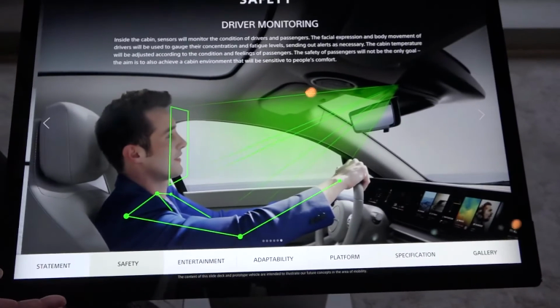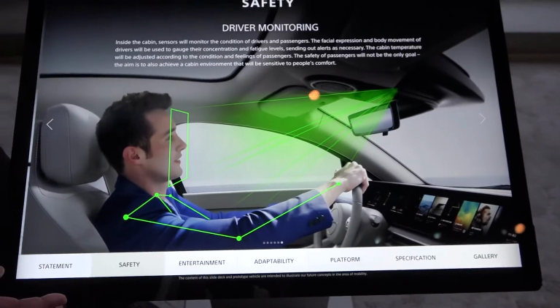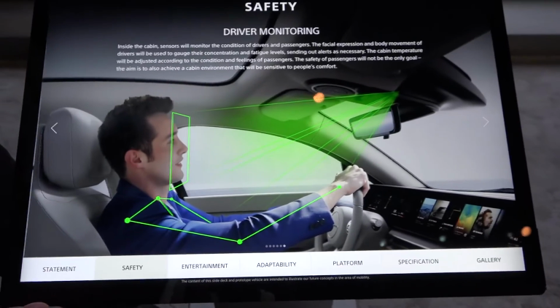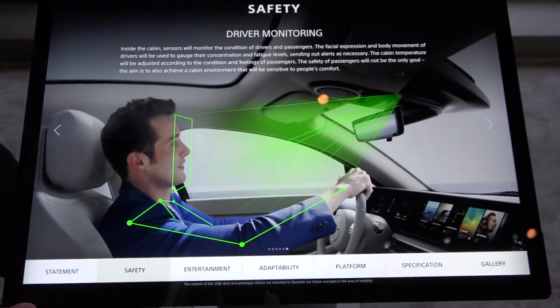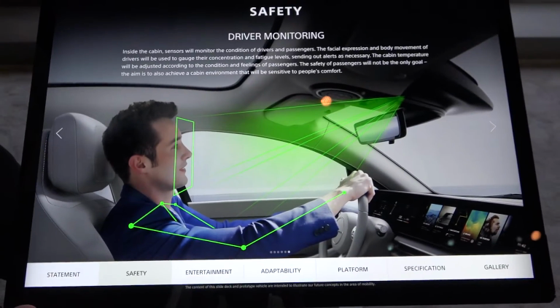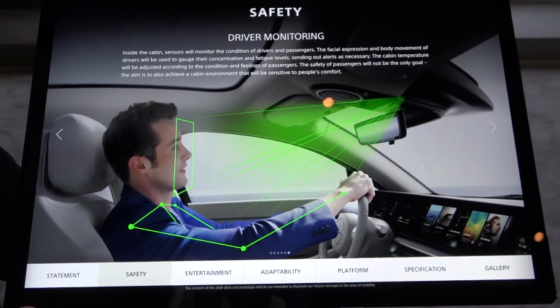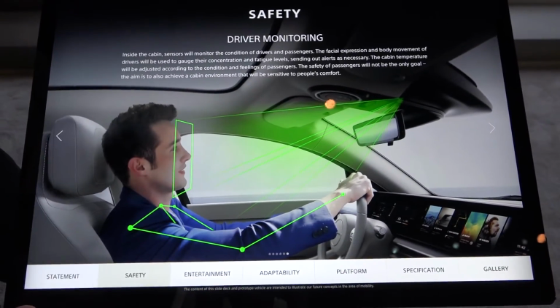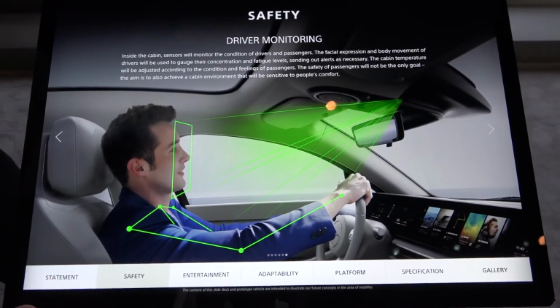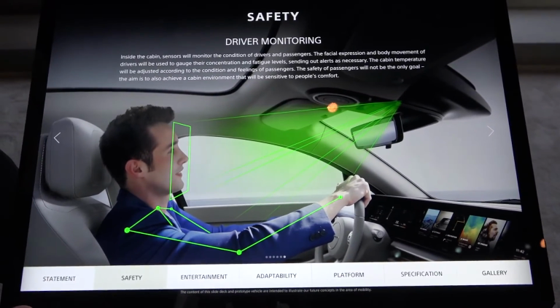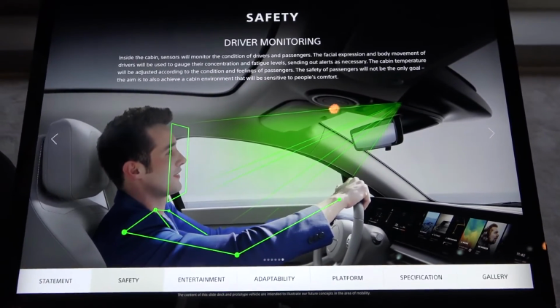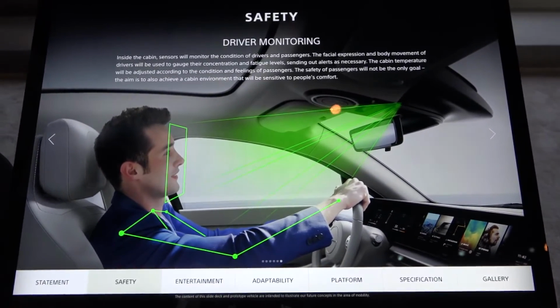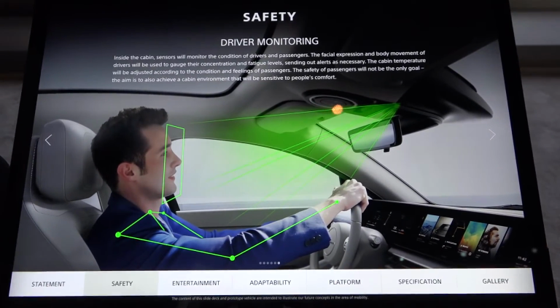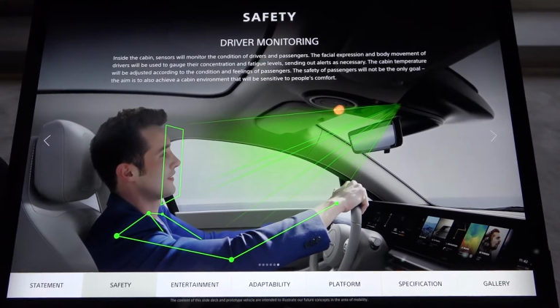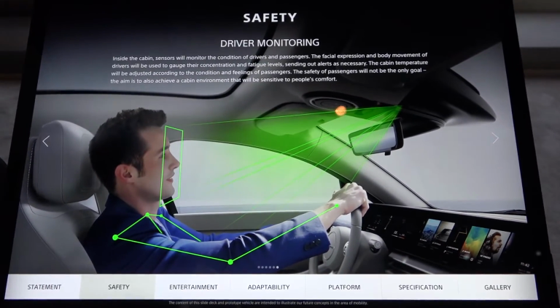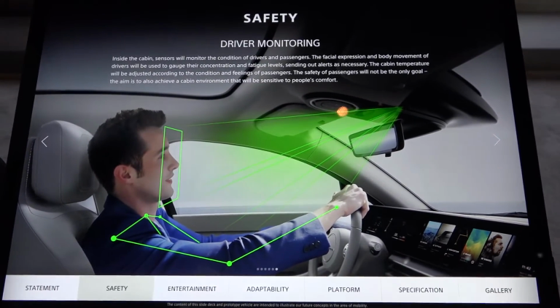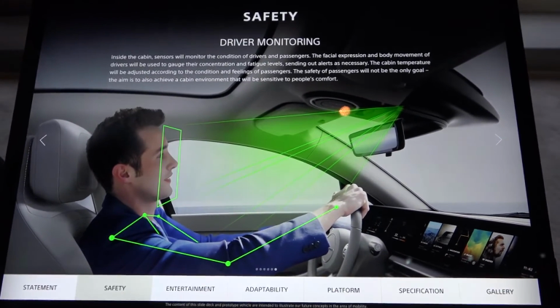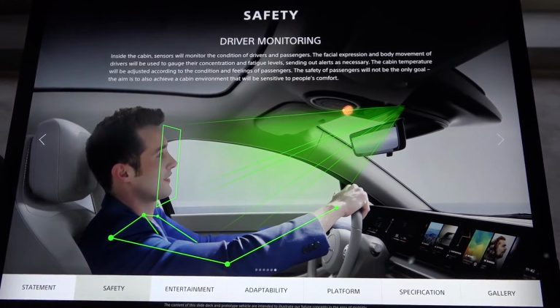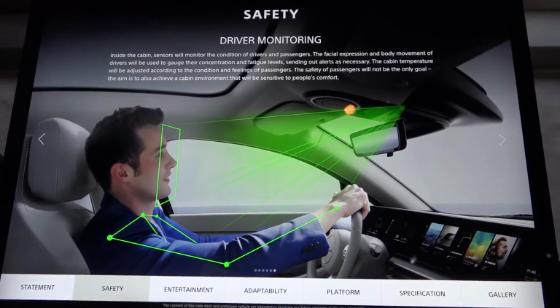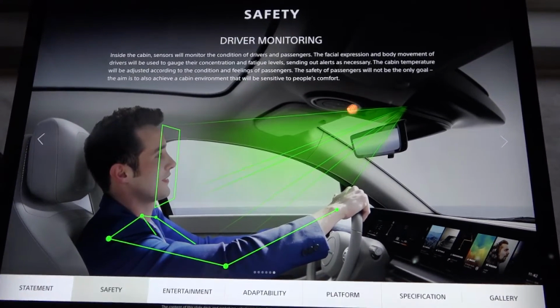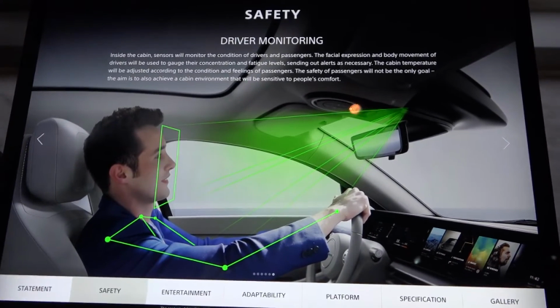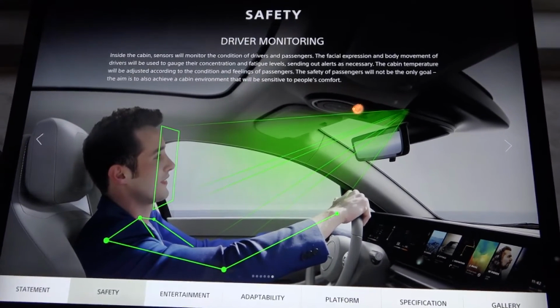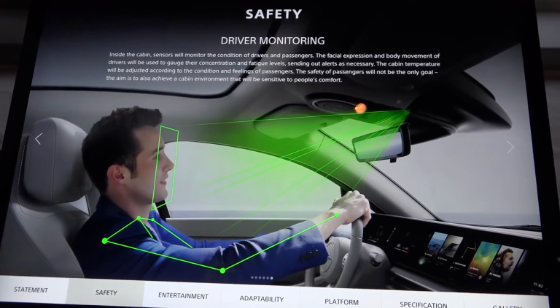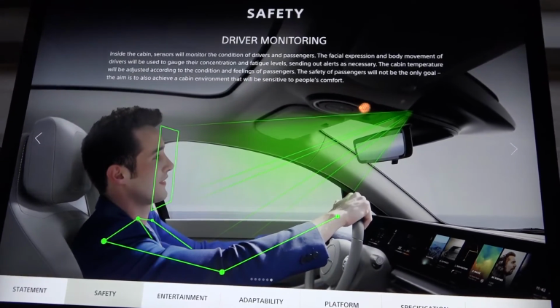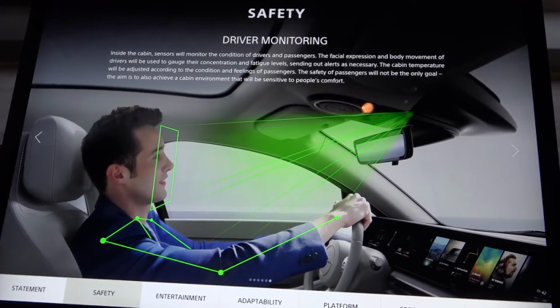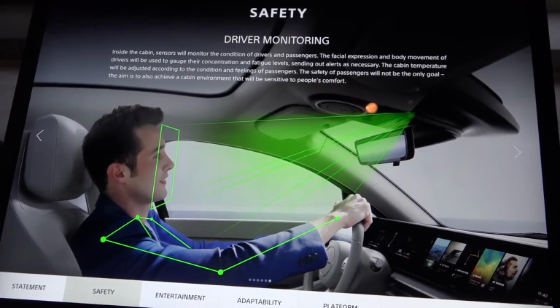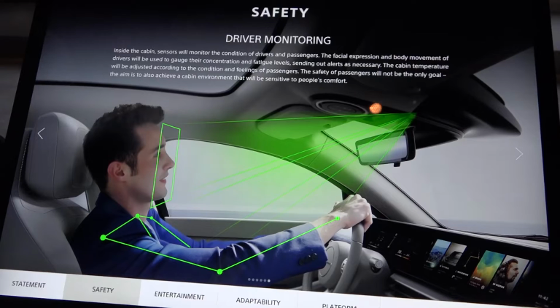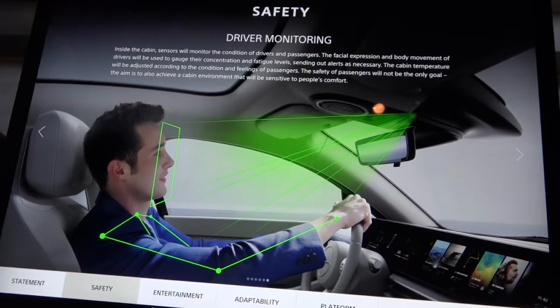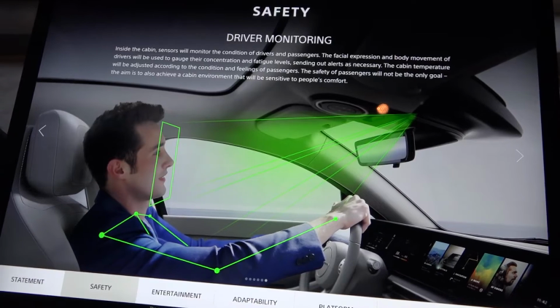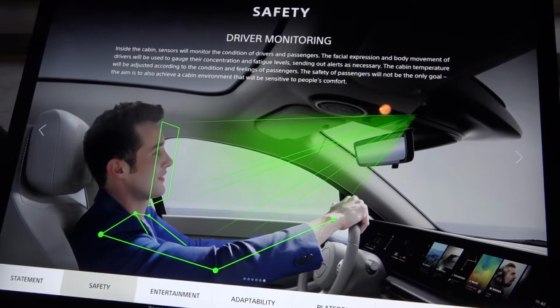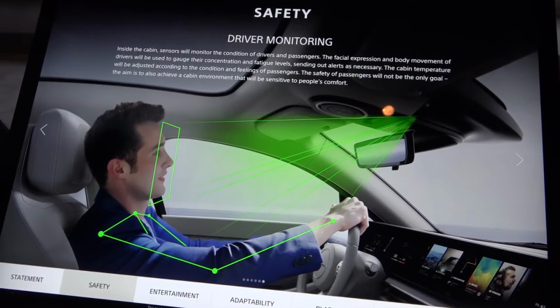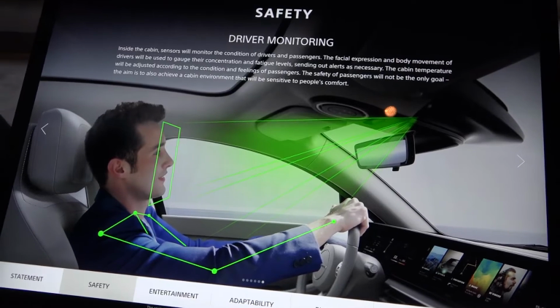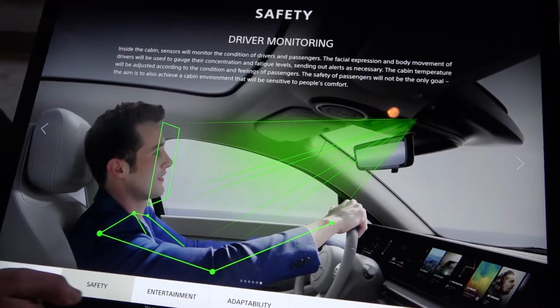We can actually monitor the driver on how they're driving — if their hands are on the wheel, looking at their eye detection — all those kinds of things to help keep people alert.